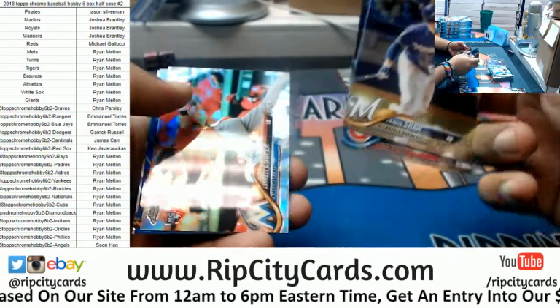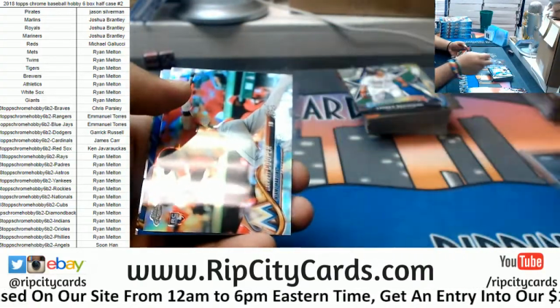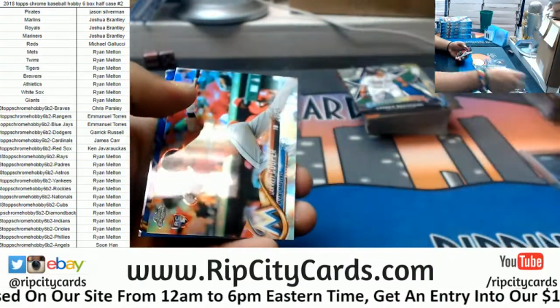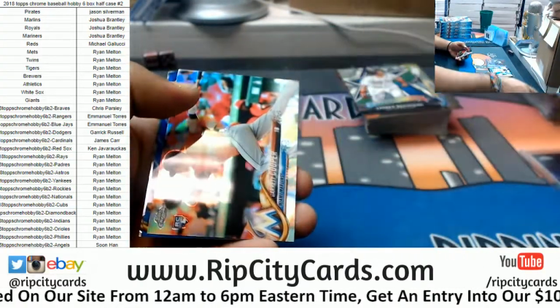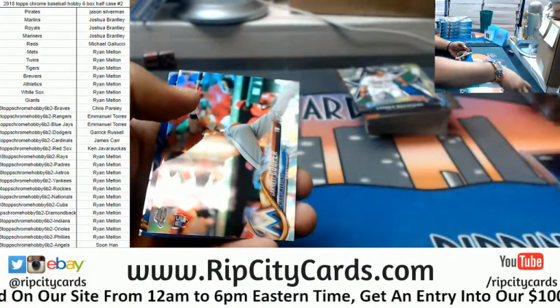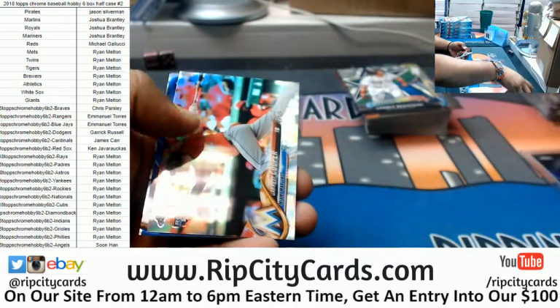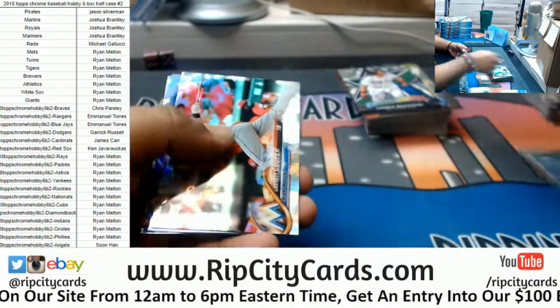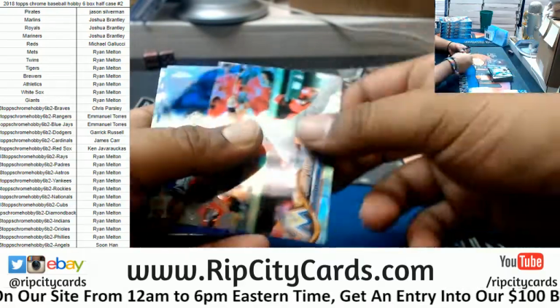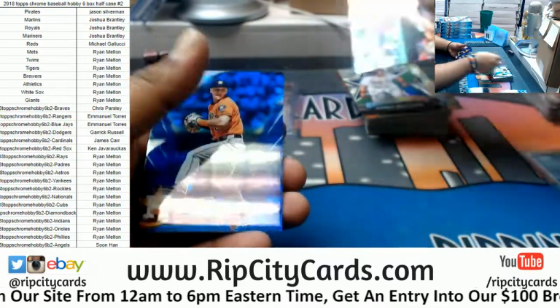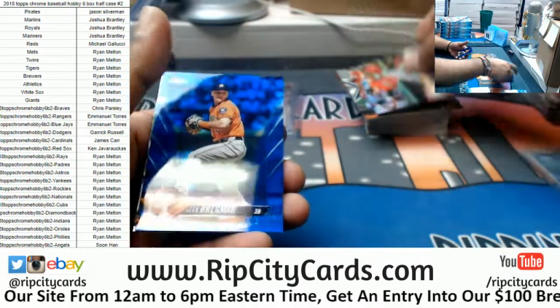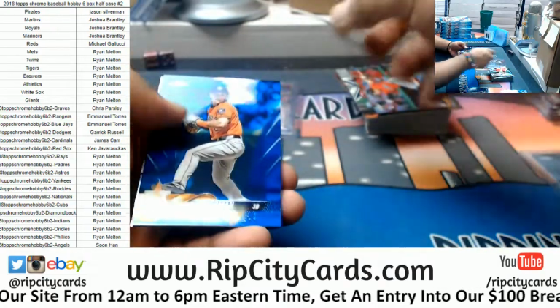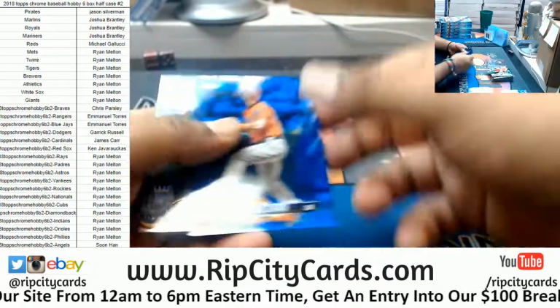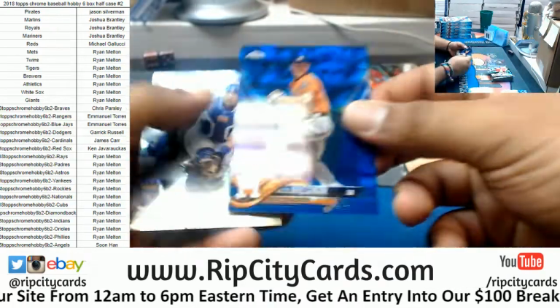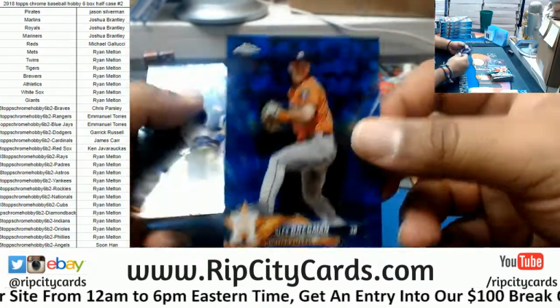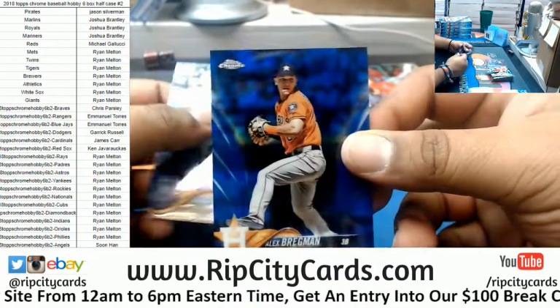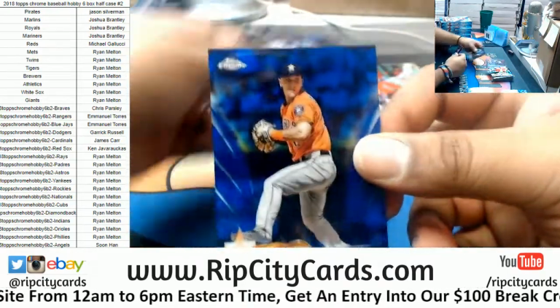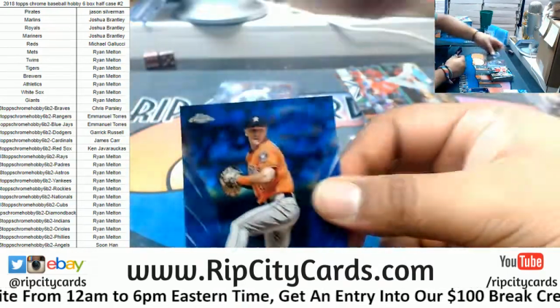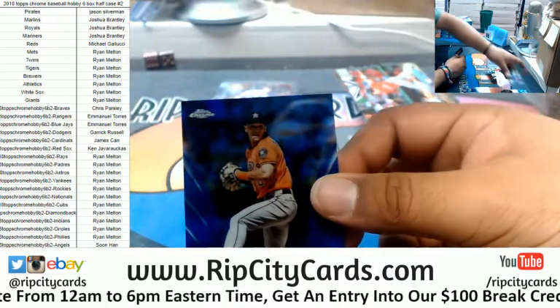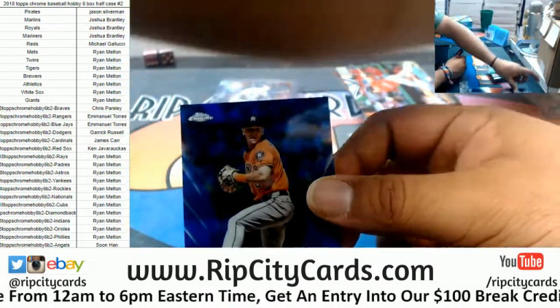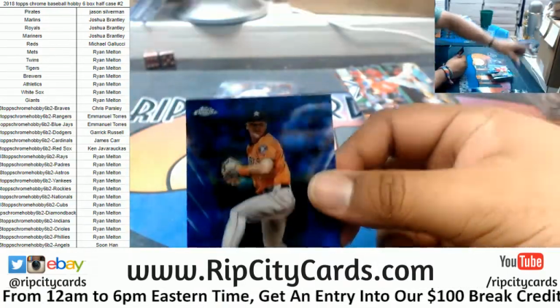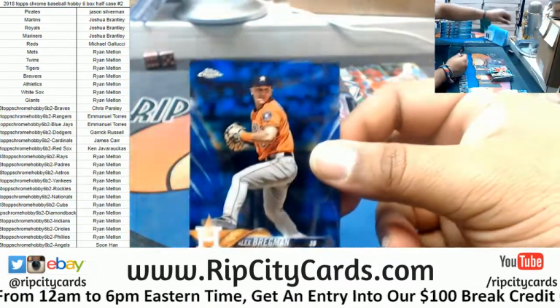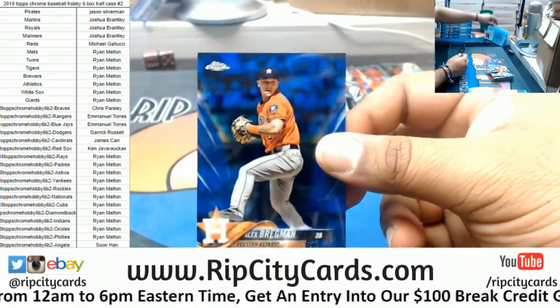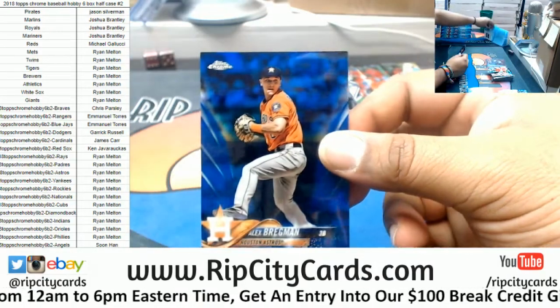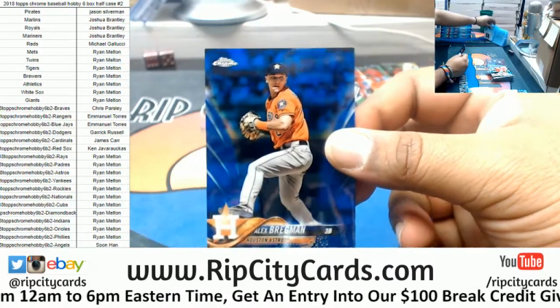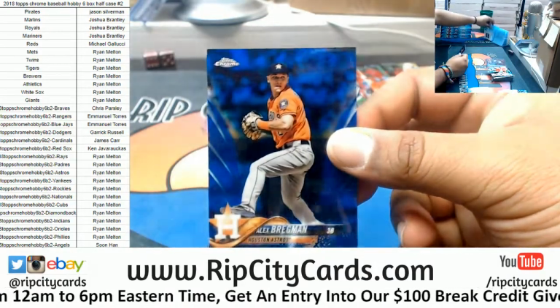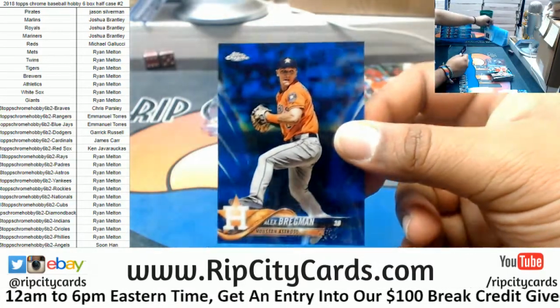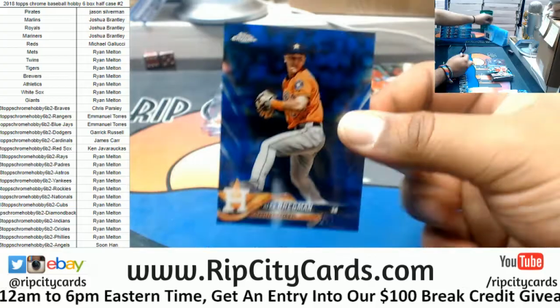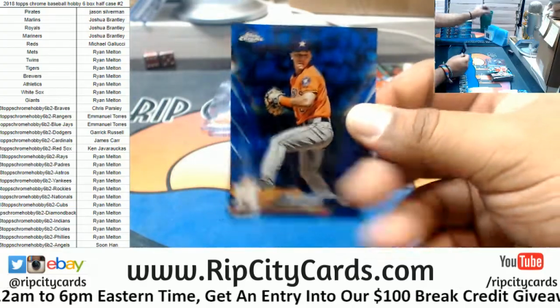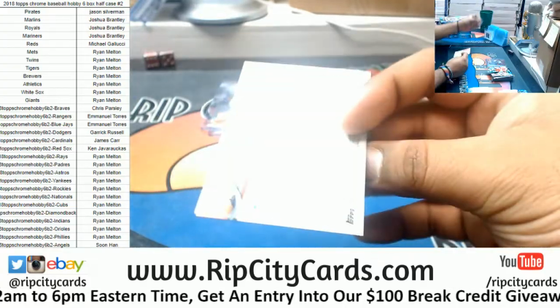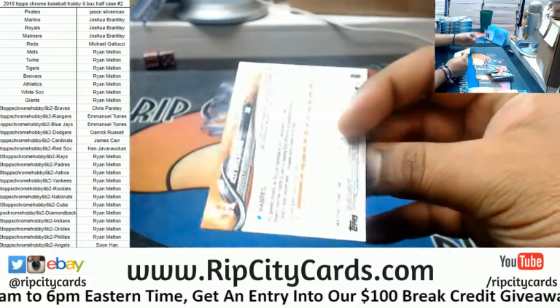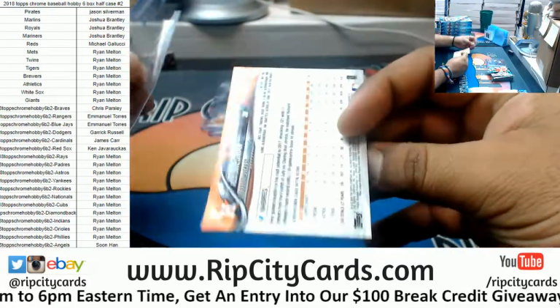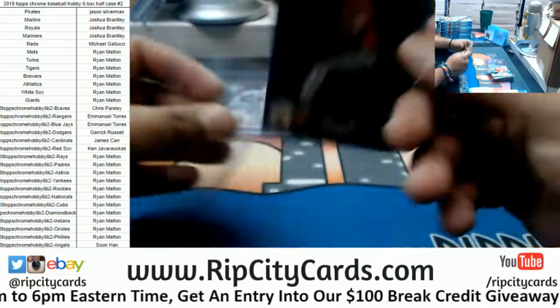Cooper Marlins refractor. Alex Bregman blue for the Astros, numbered to 150.